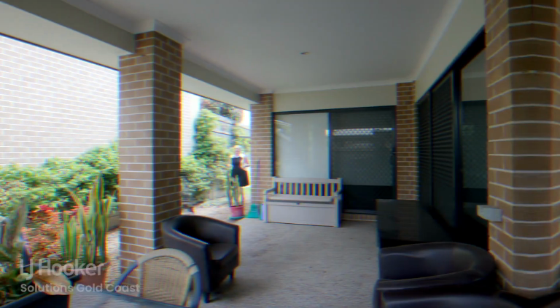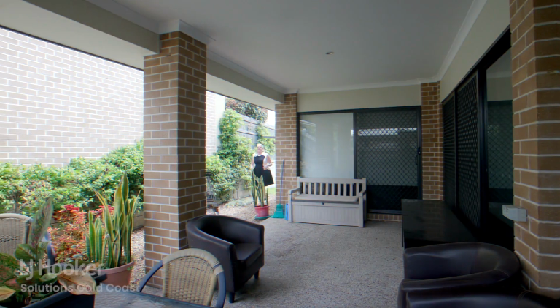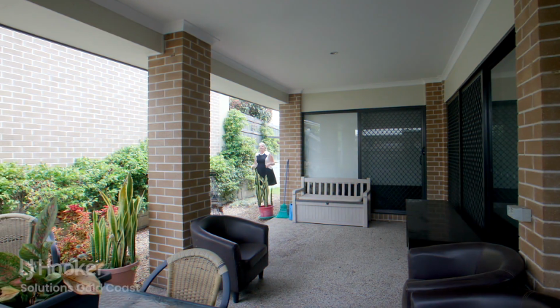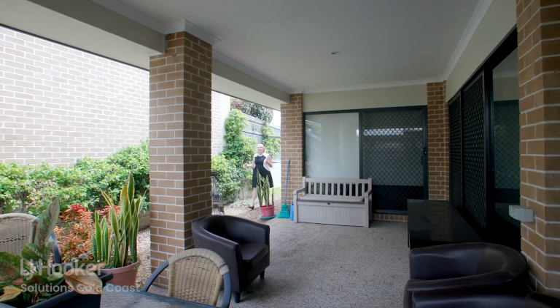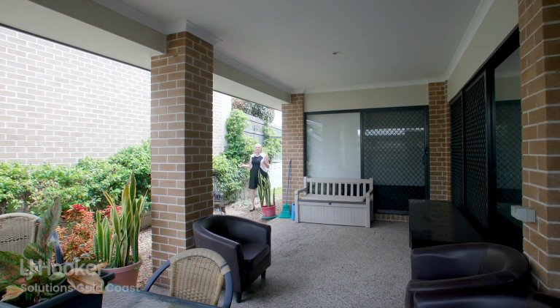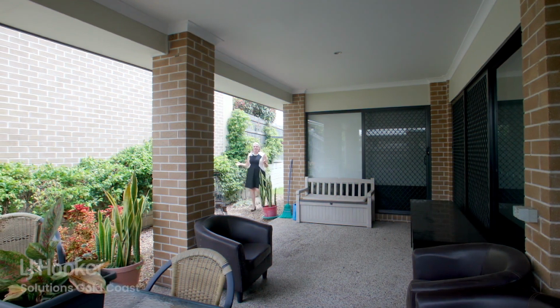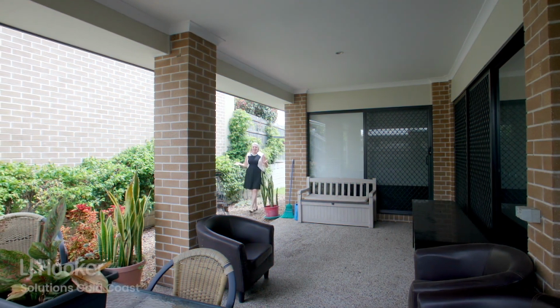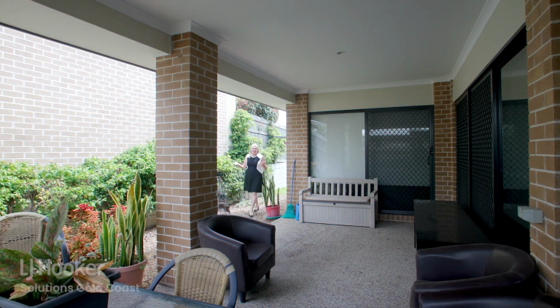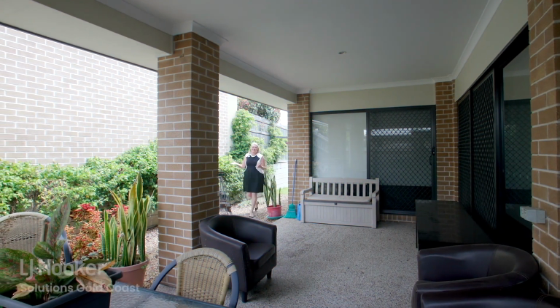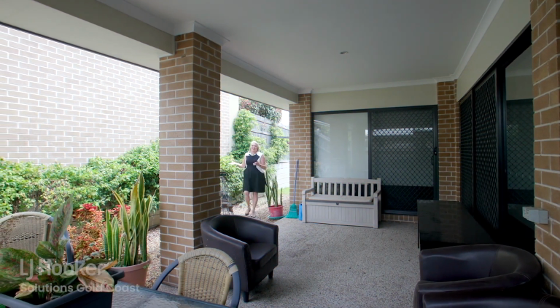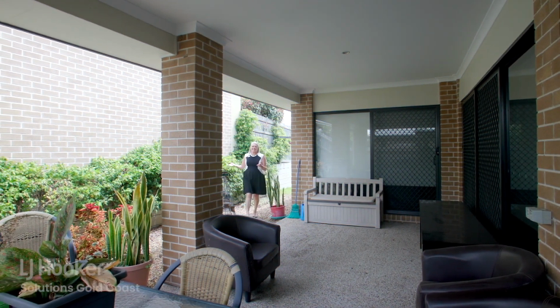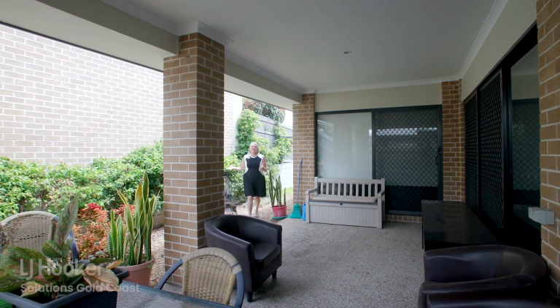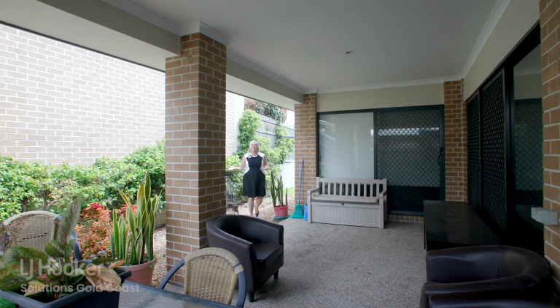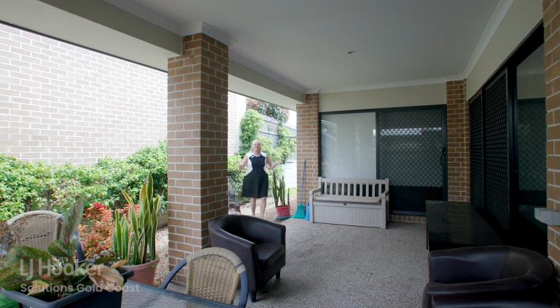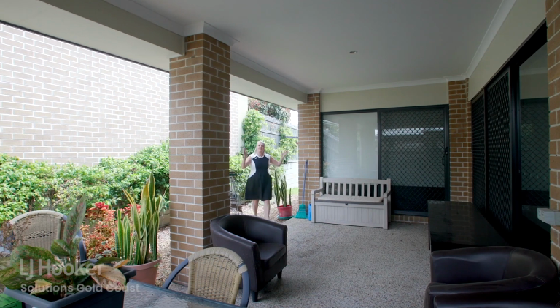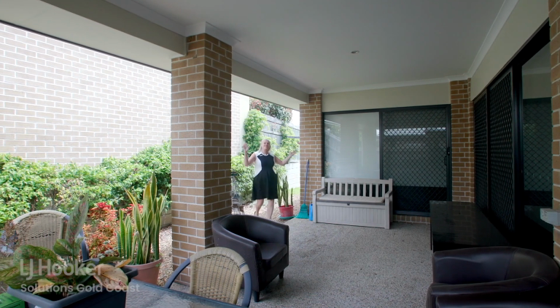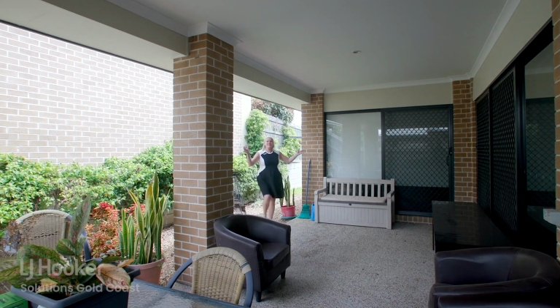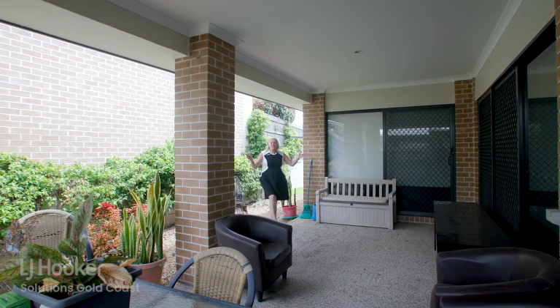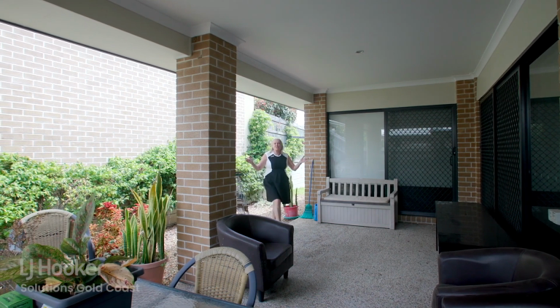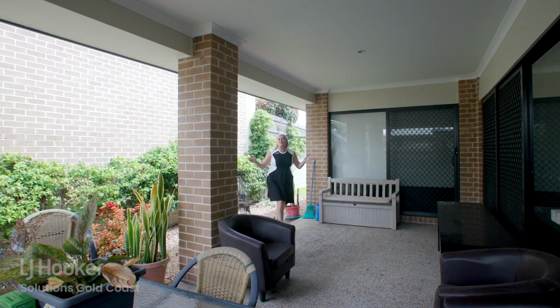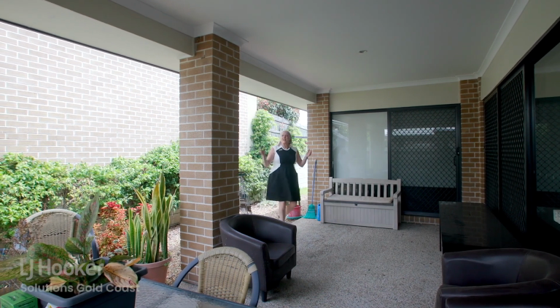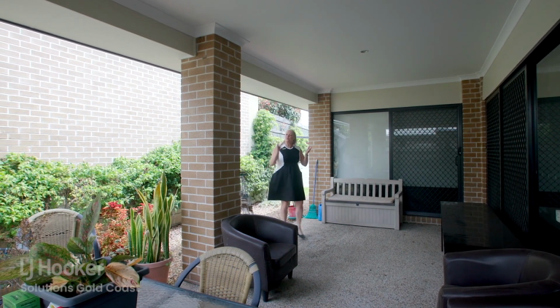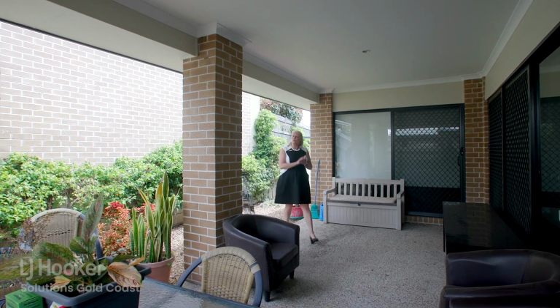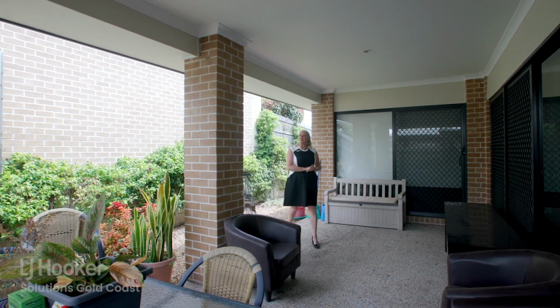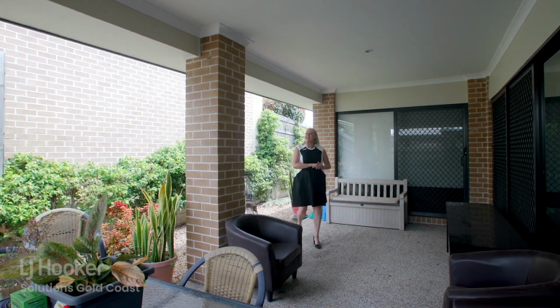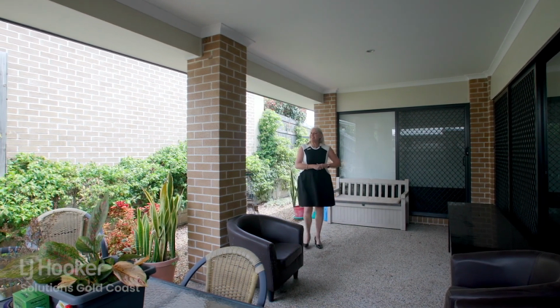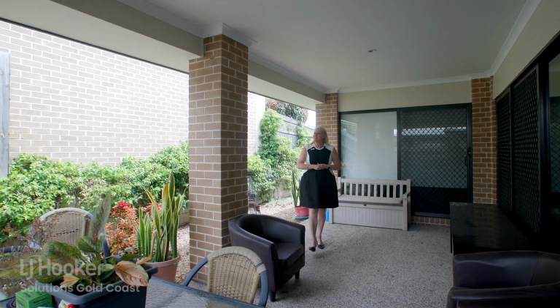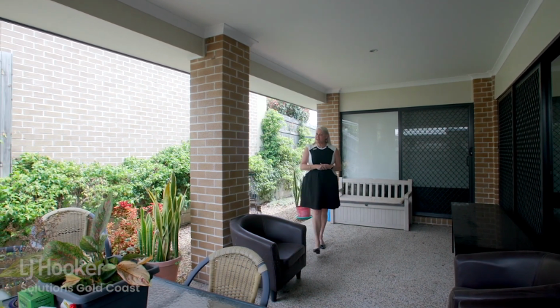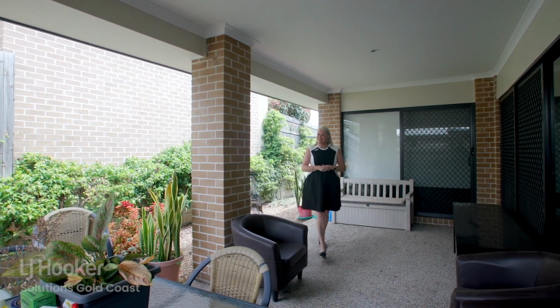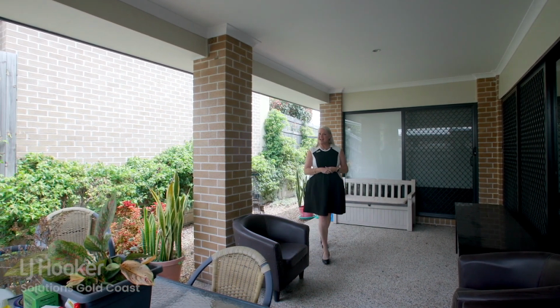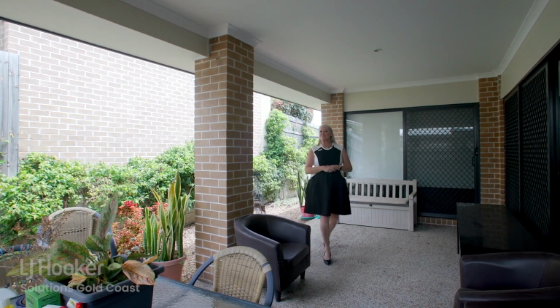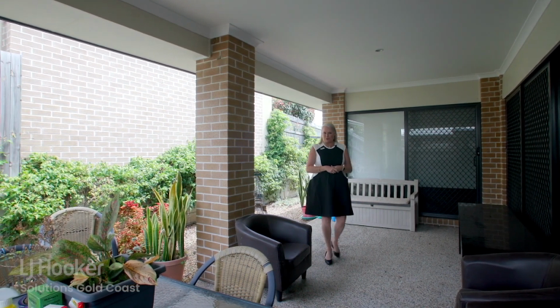Just look at the outside entertainment area — it's just huge, and it's all on an easy-to-maintain block.